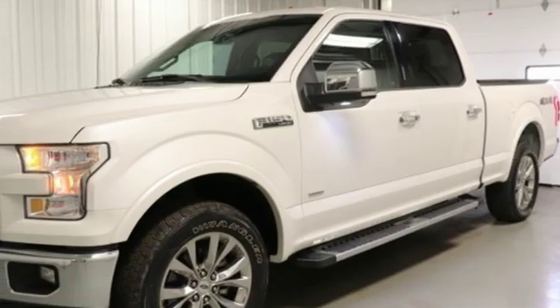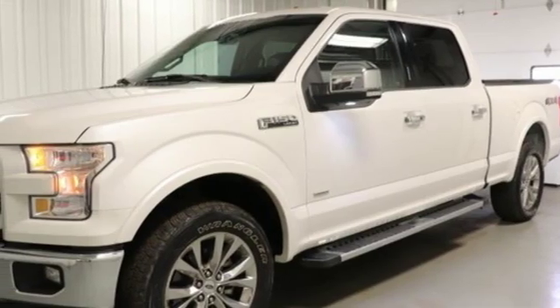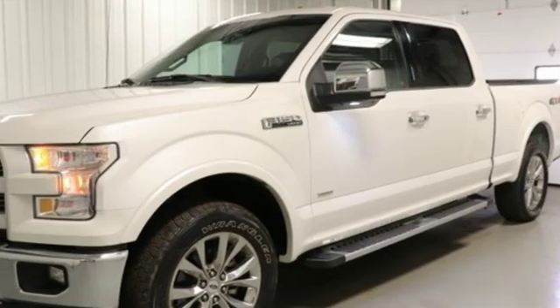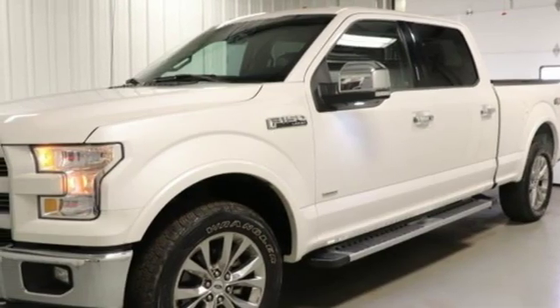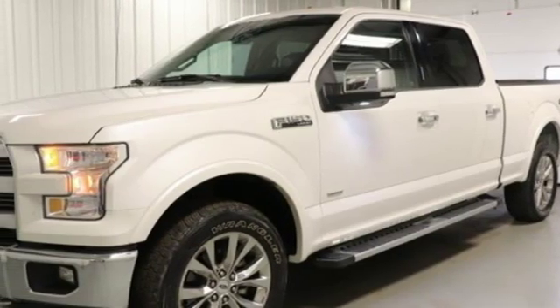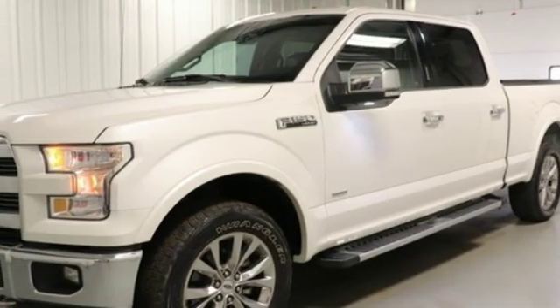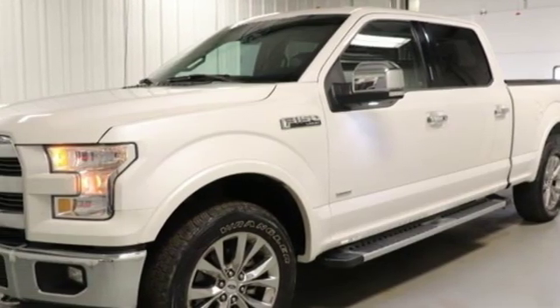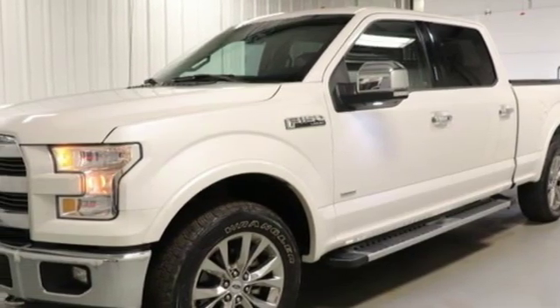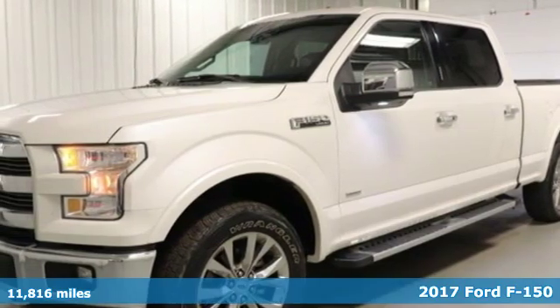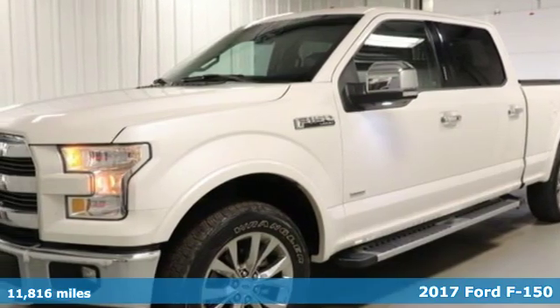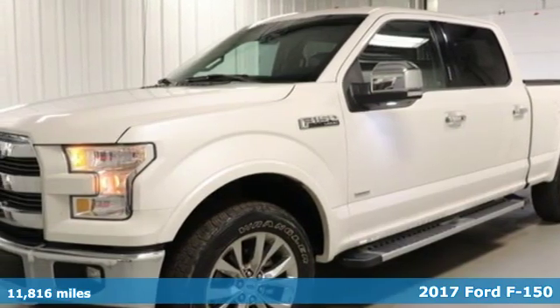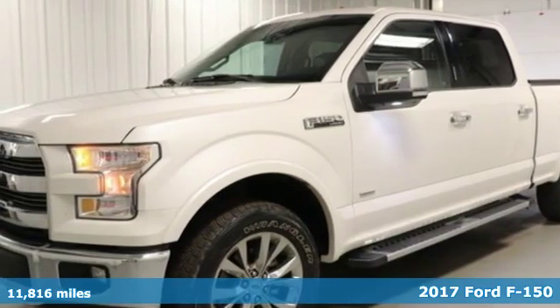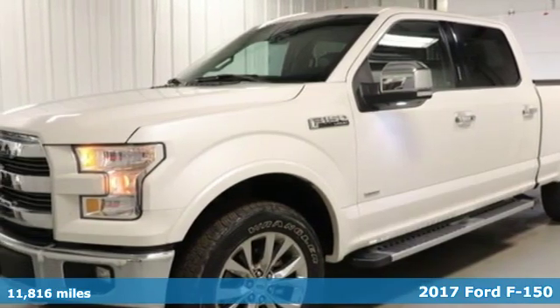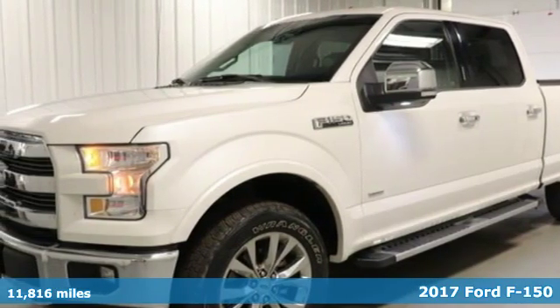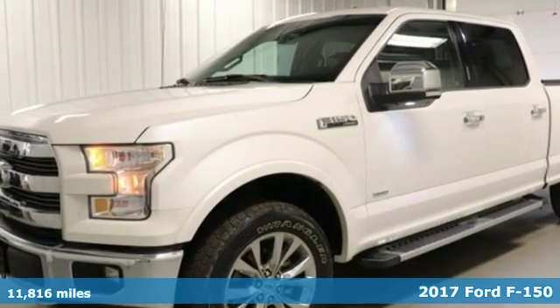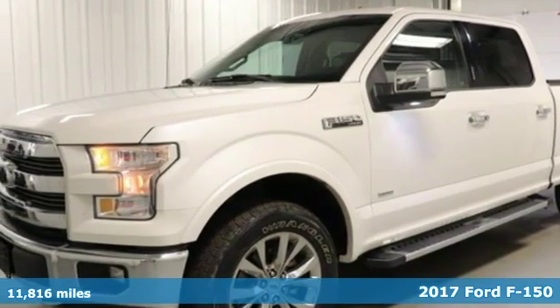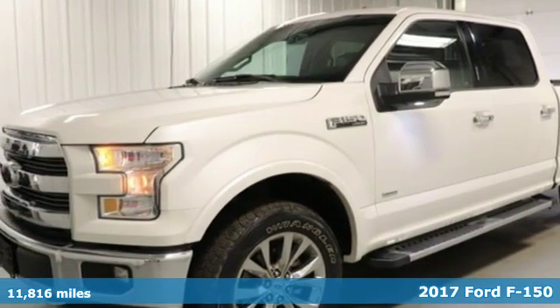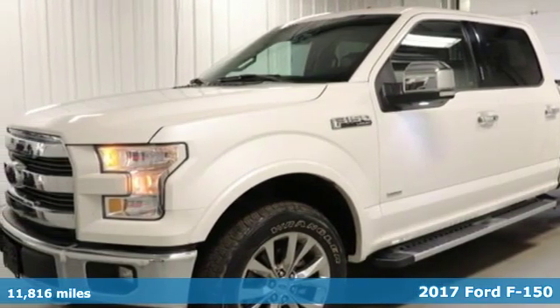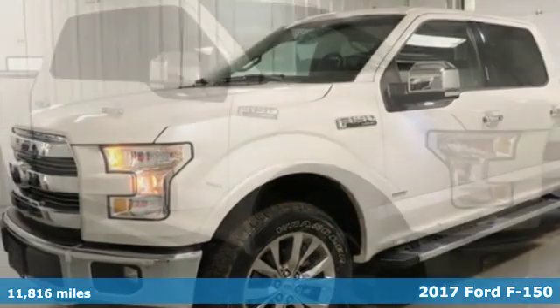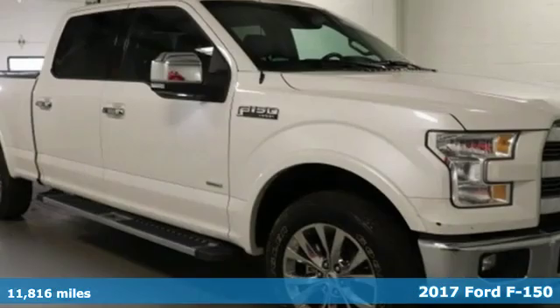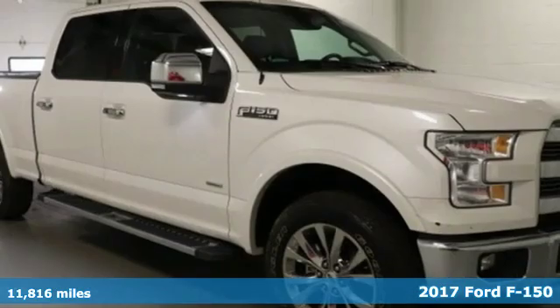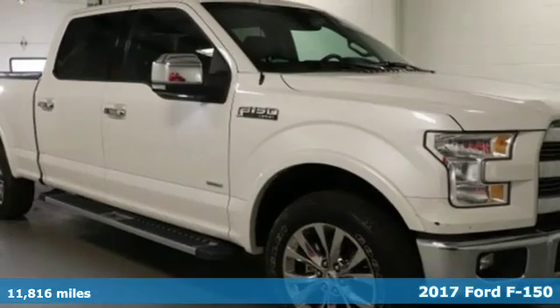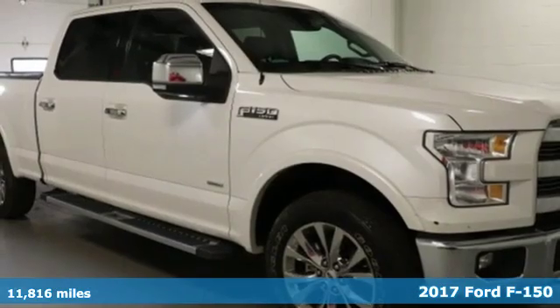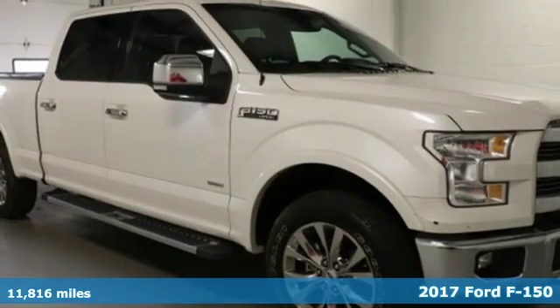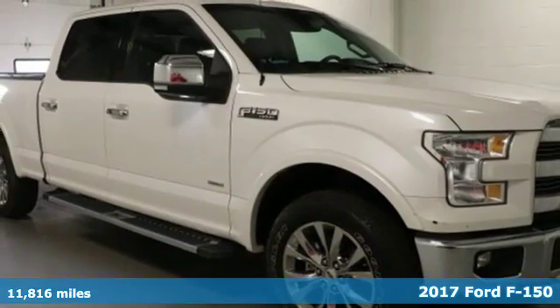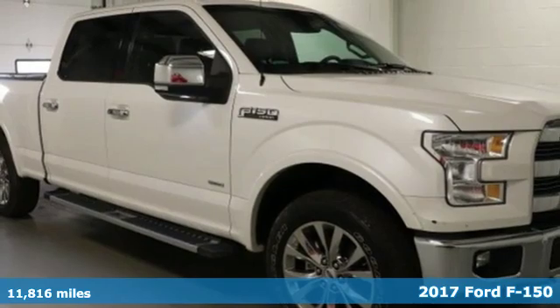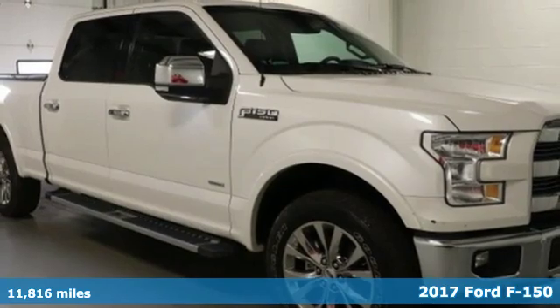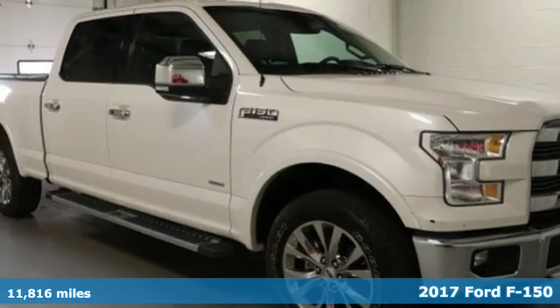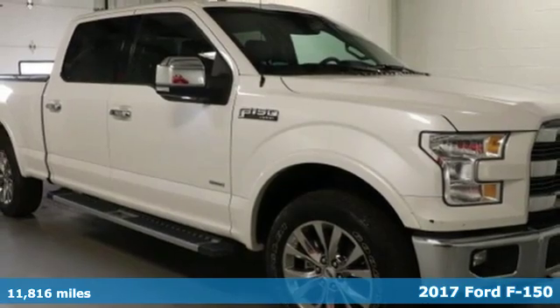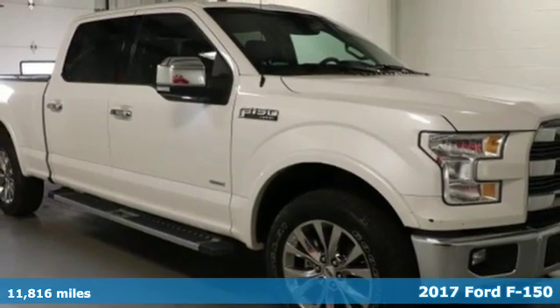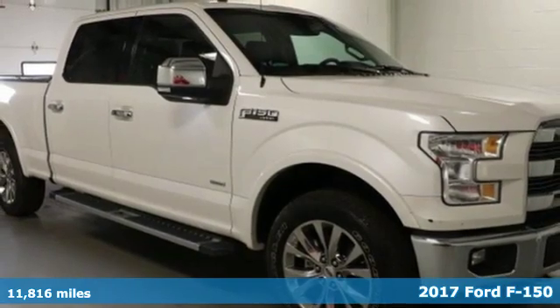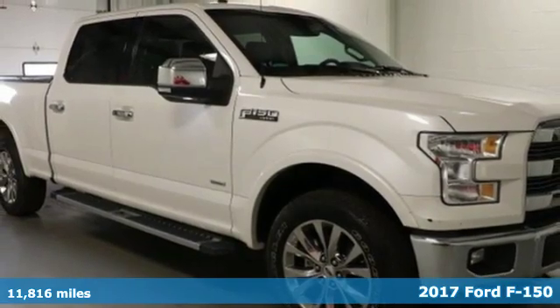It's a 2017 Ford F-150. Built on tradition, built to last. Ford.